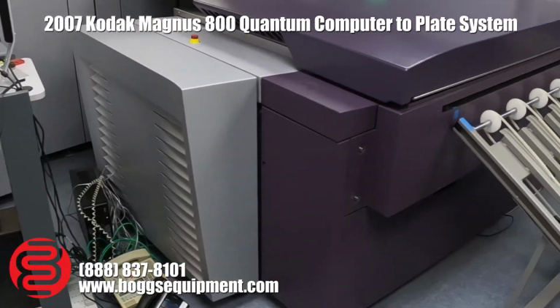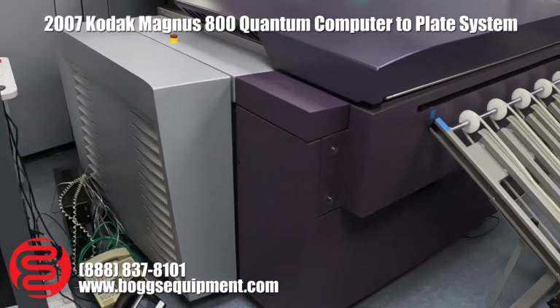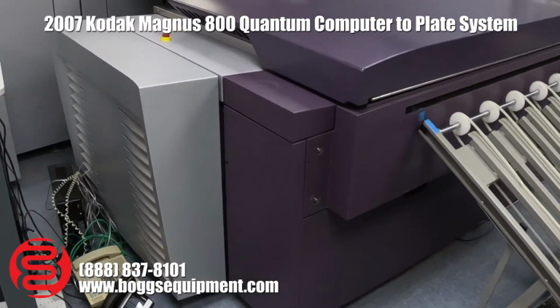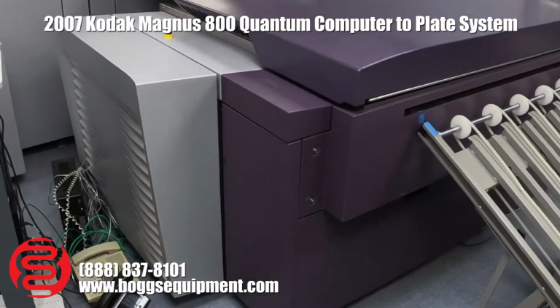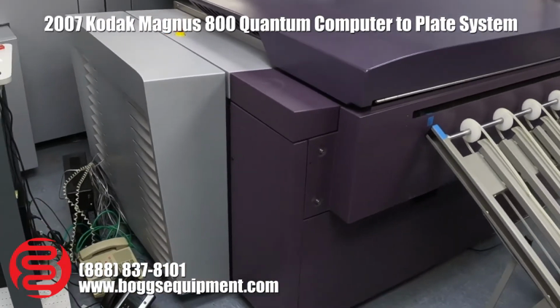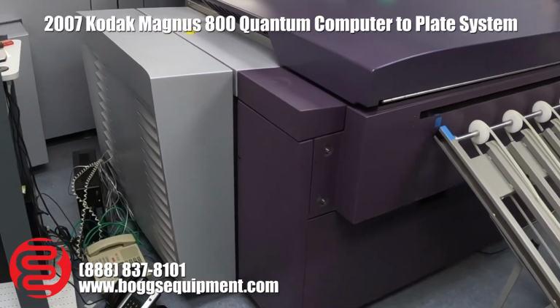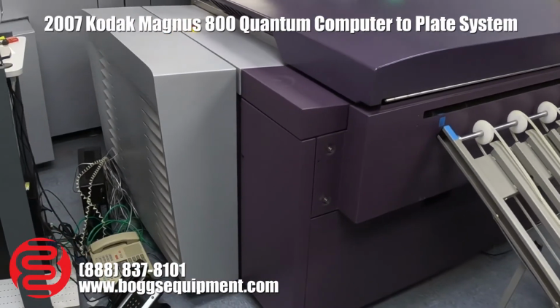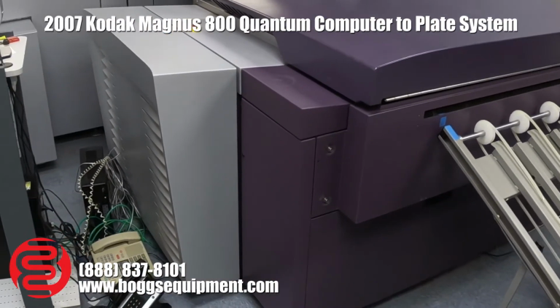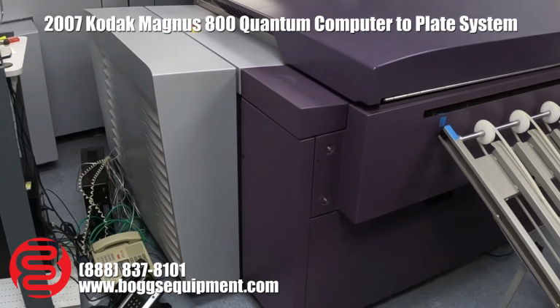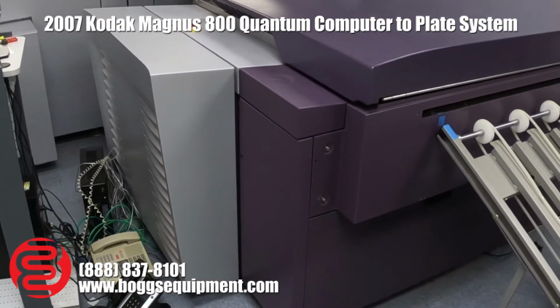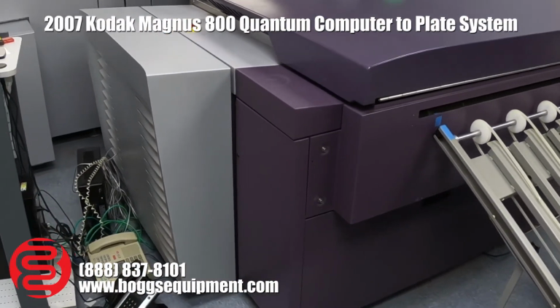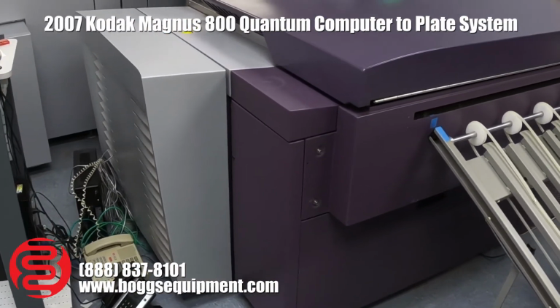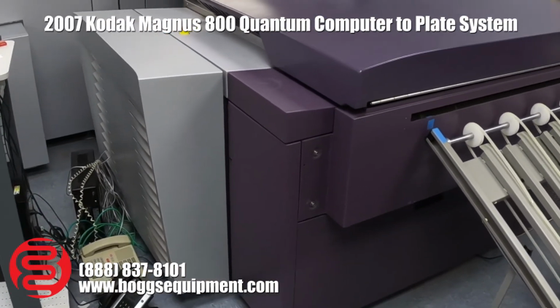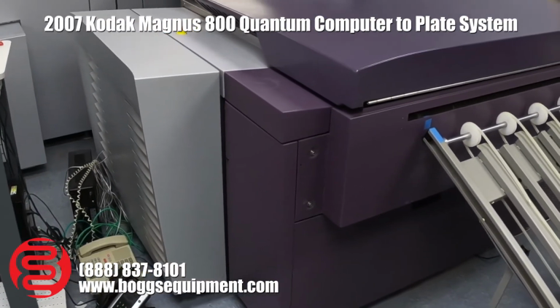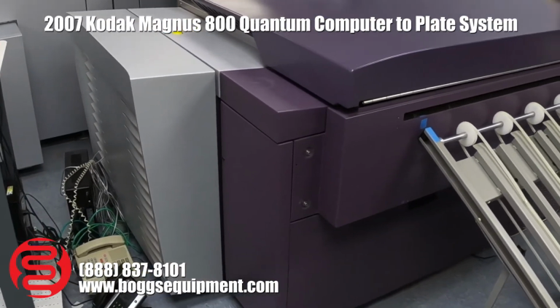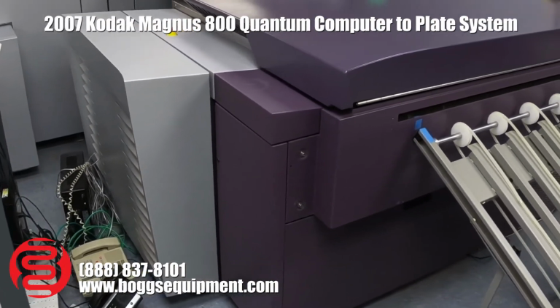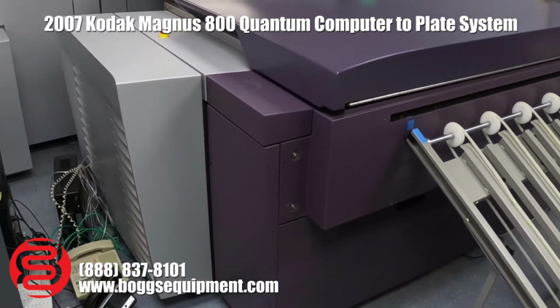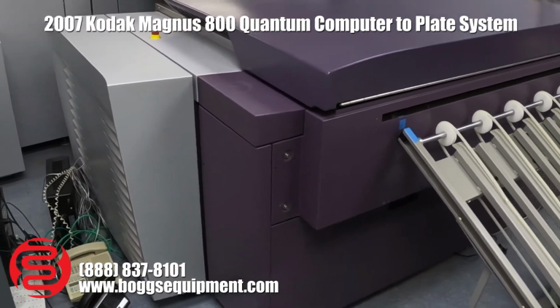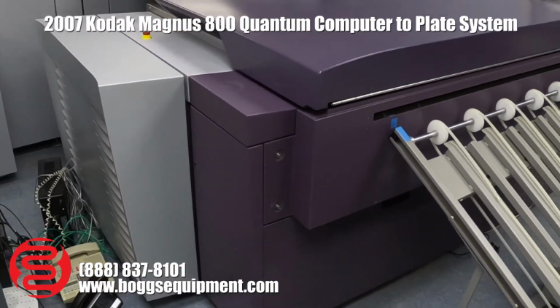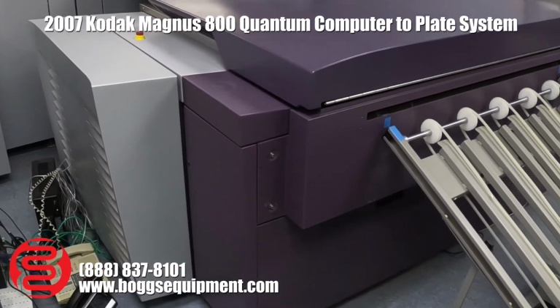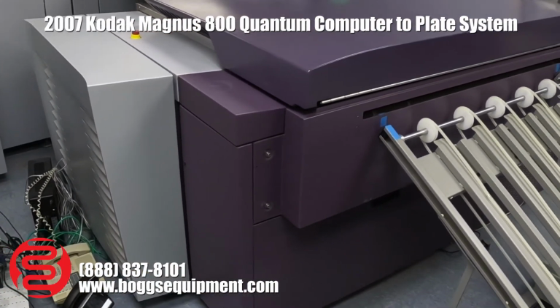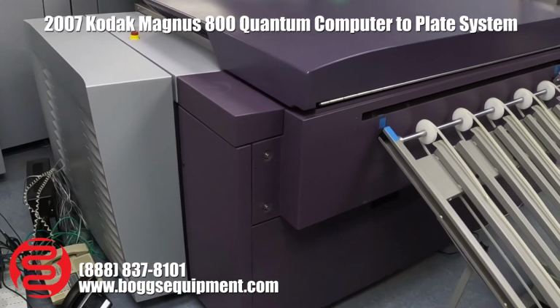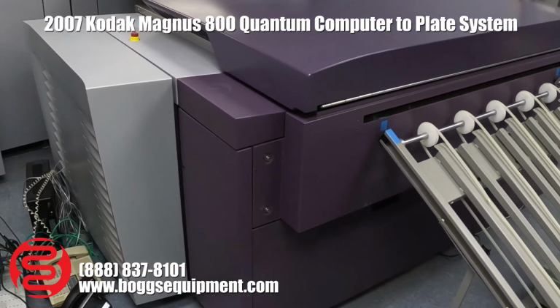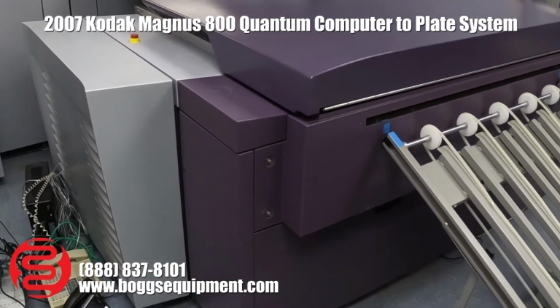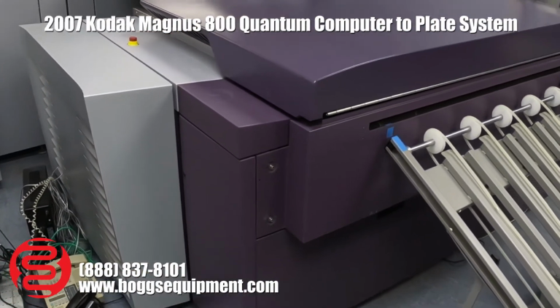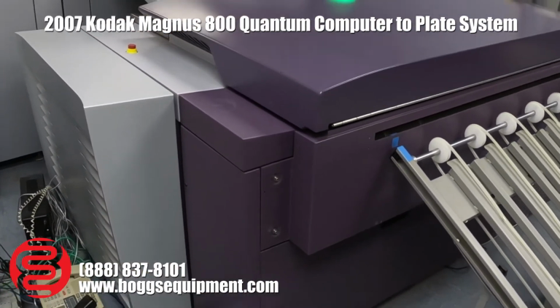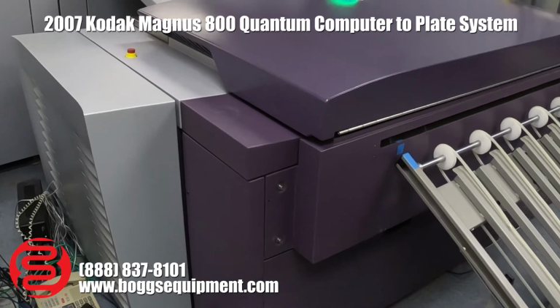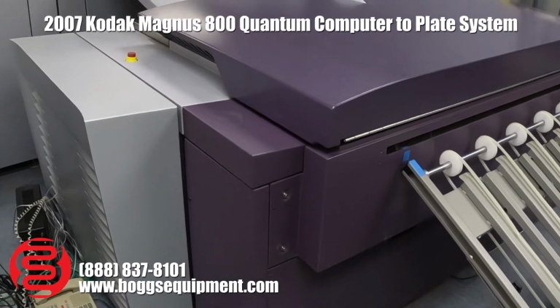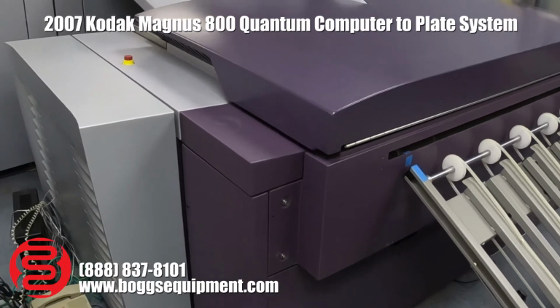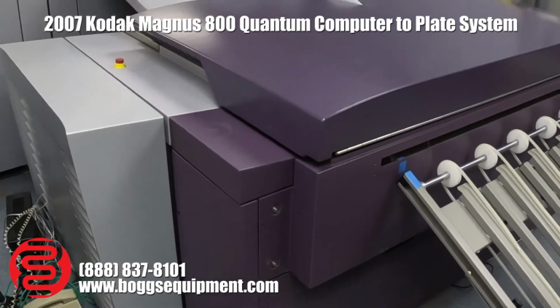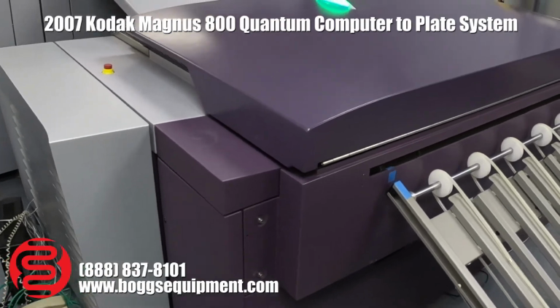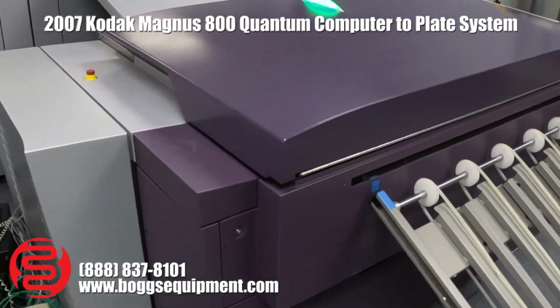Go ahead and check on the website. You'll see the total hours and plate count on the machine.